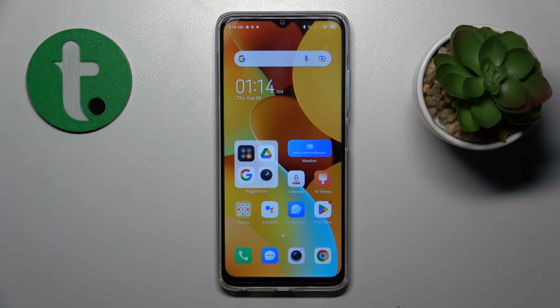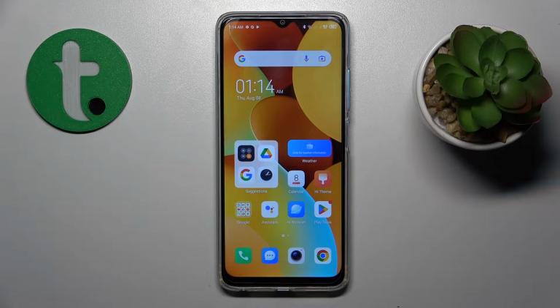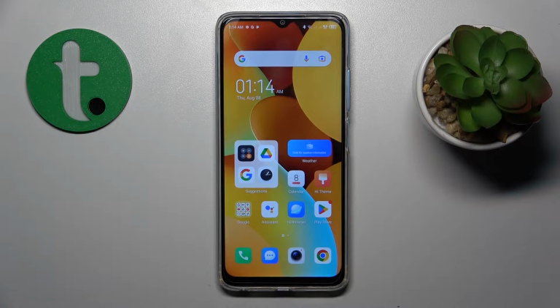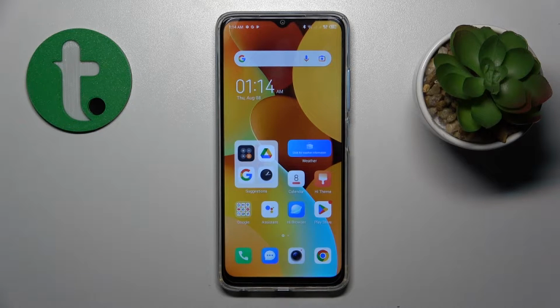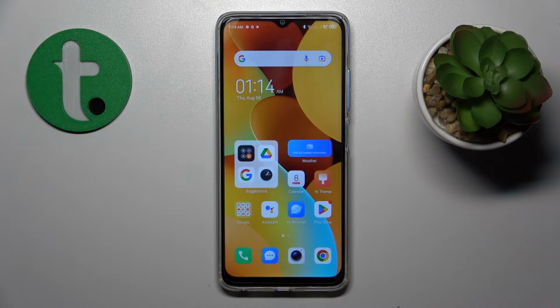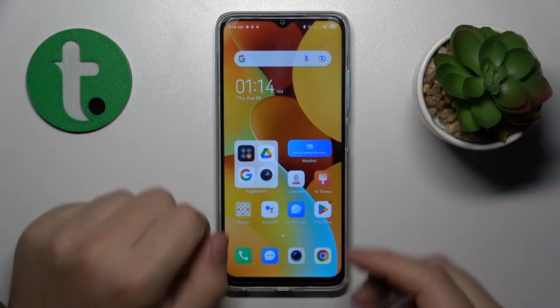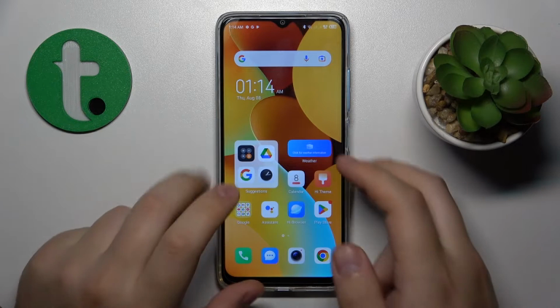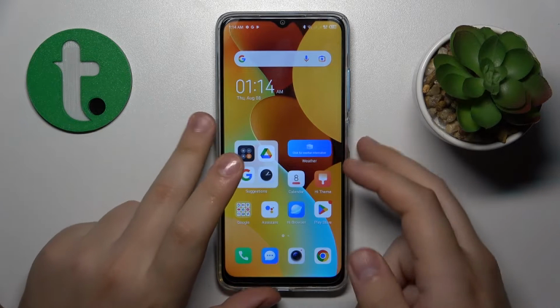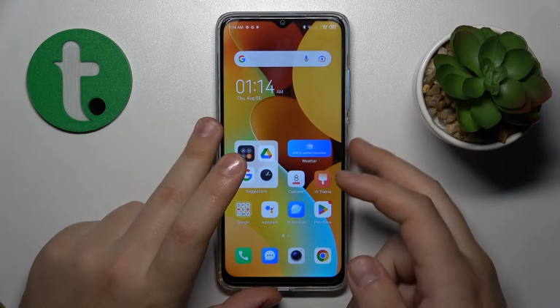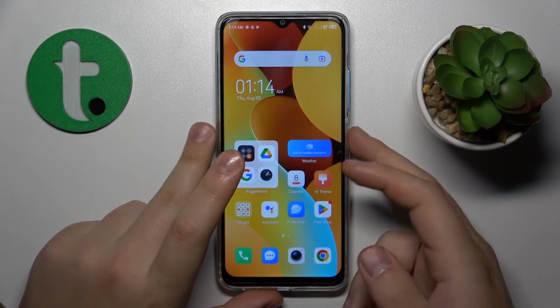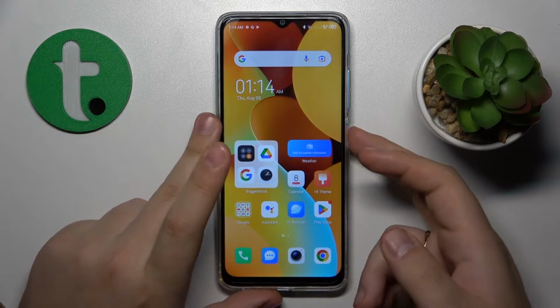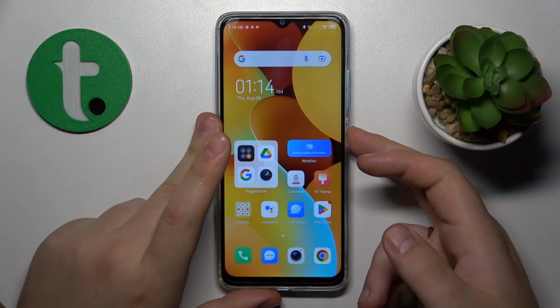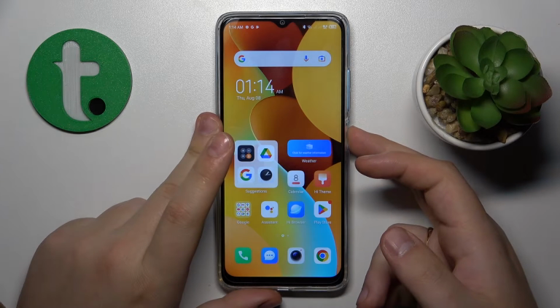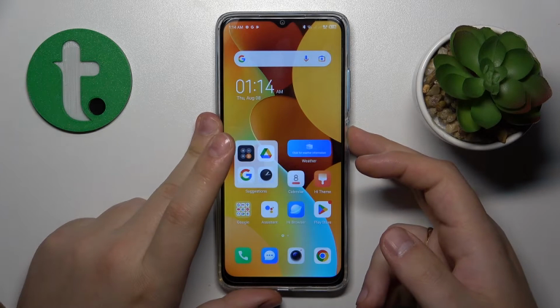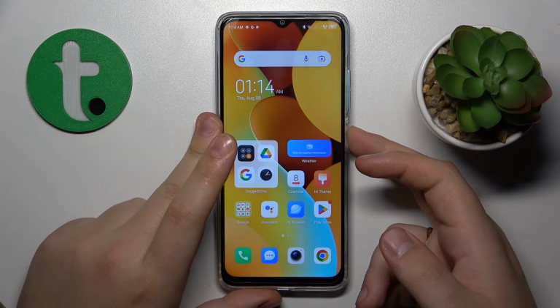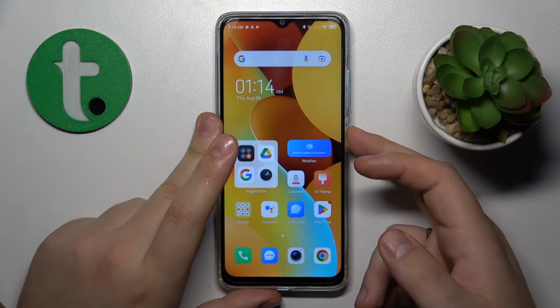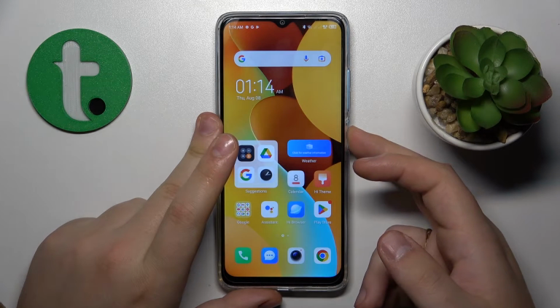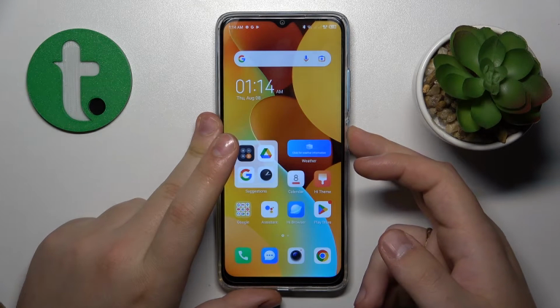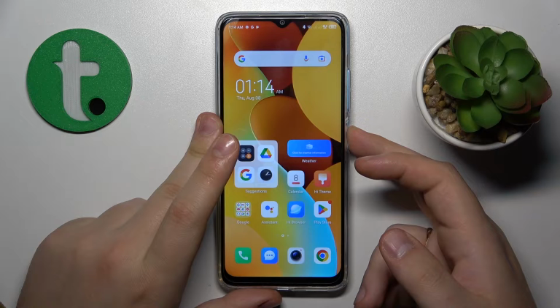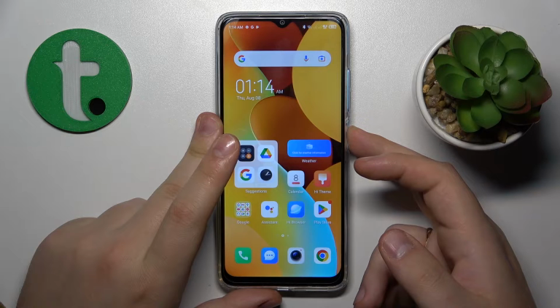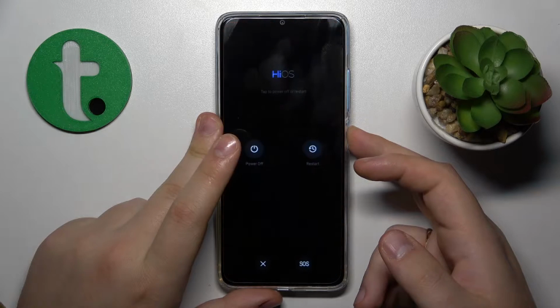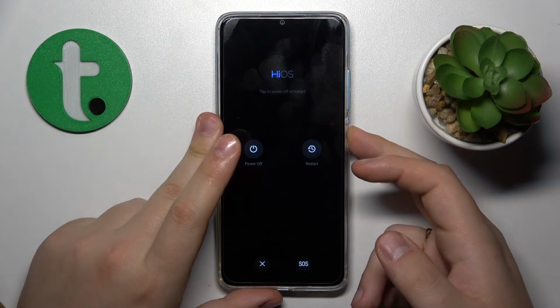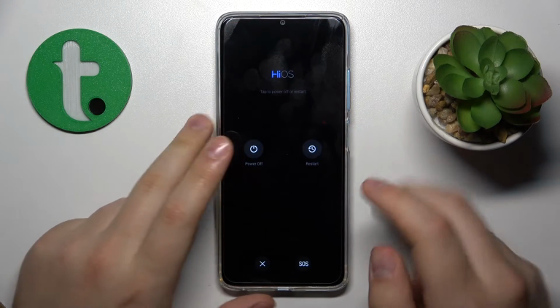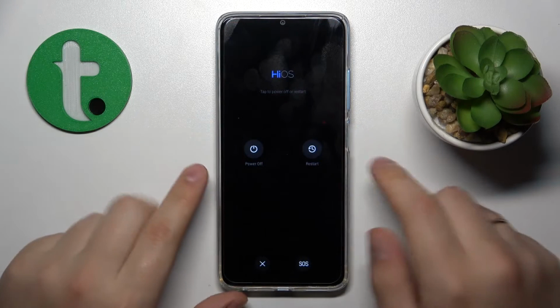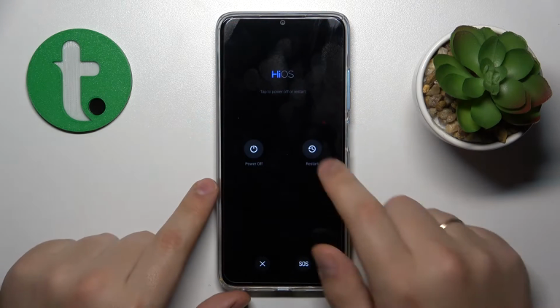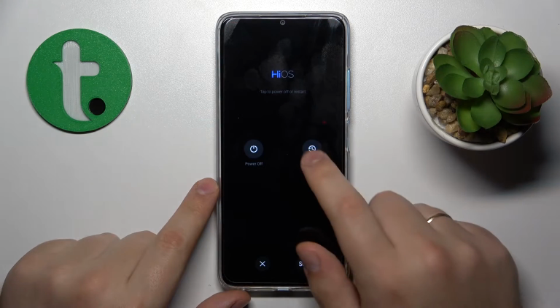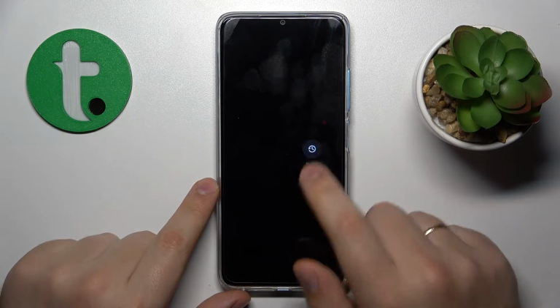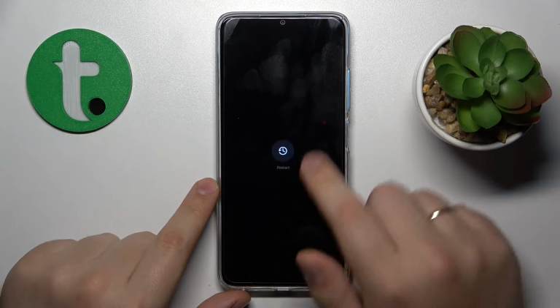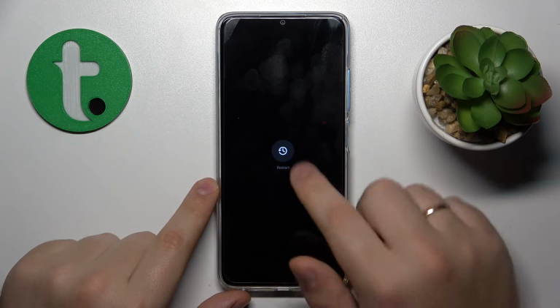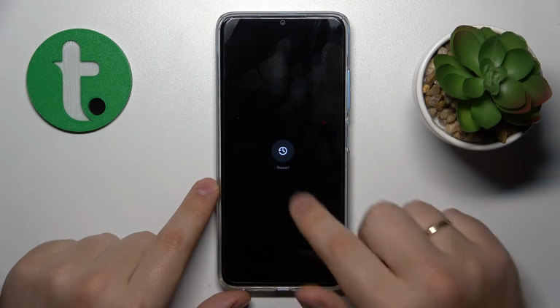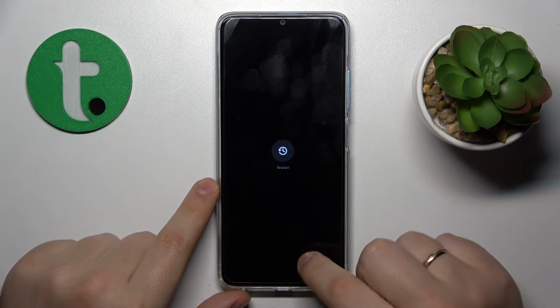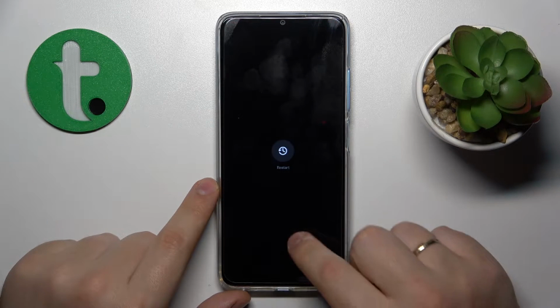In order to restart this phone, you'll need to hold the power button for about two or three seconds, then tap the restart option twice.